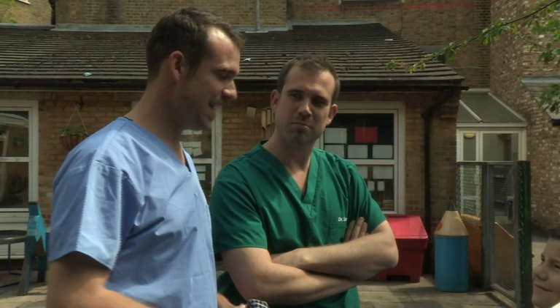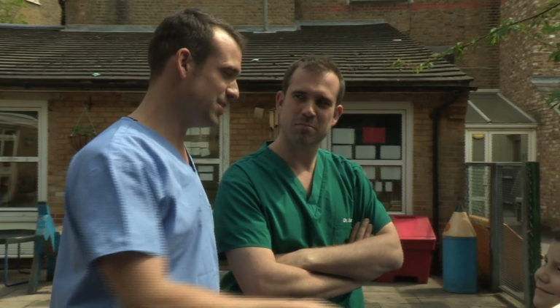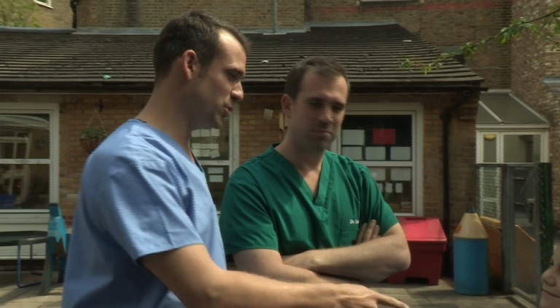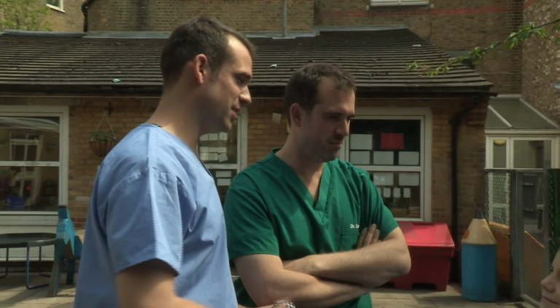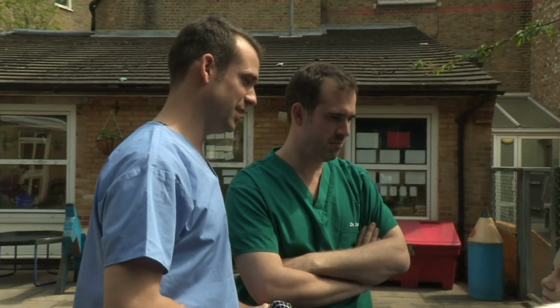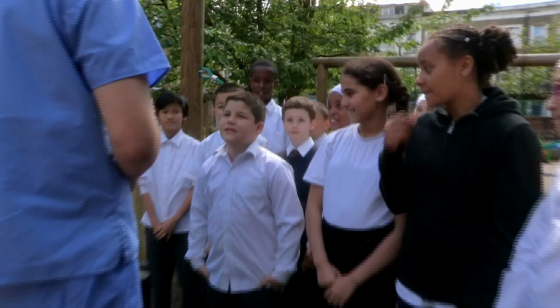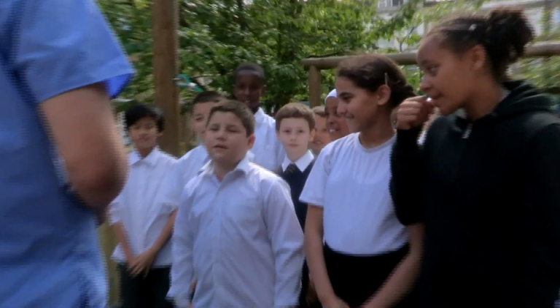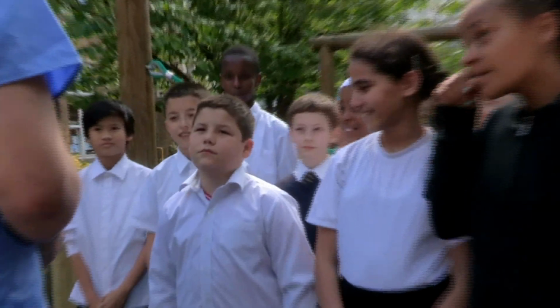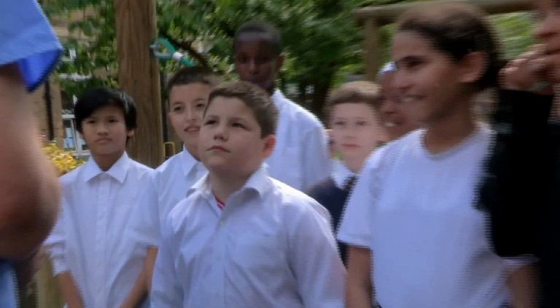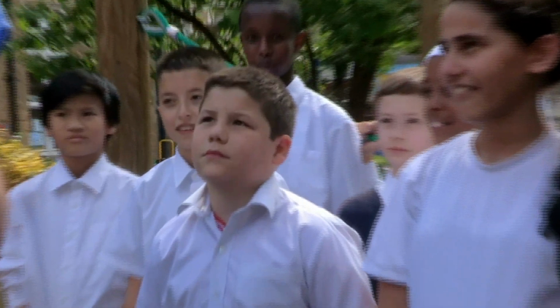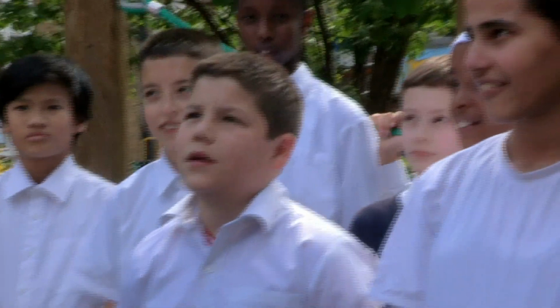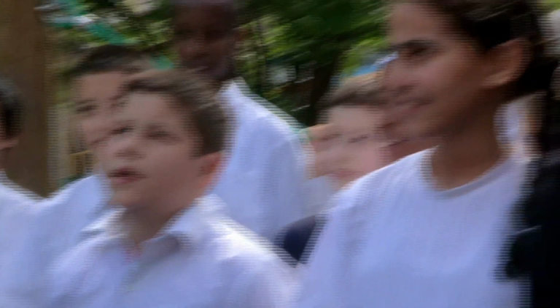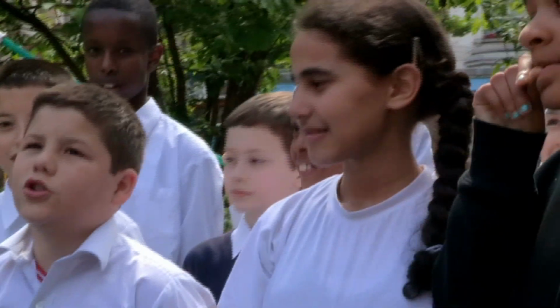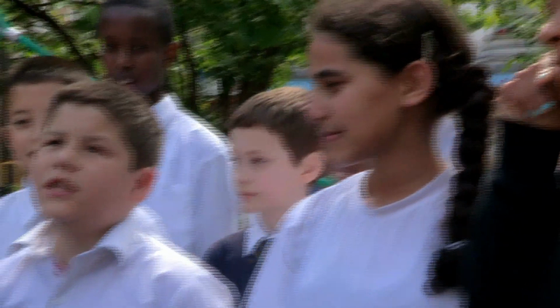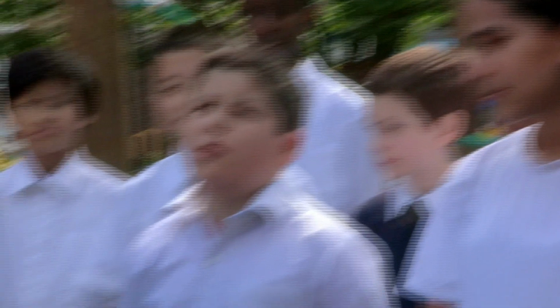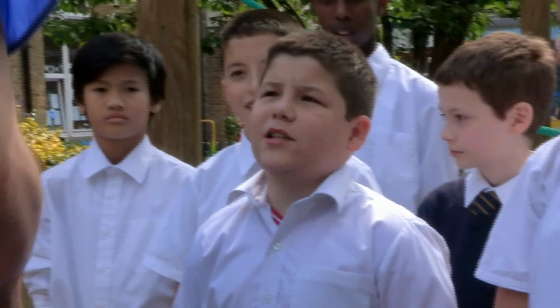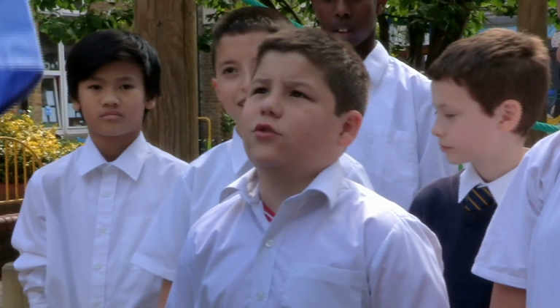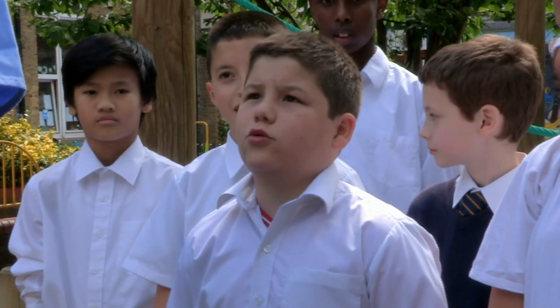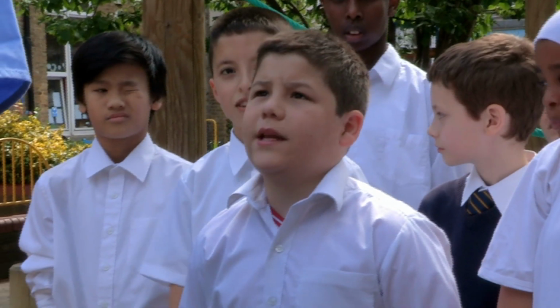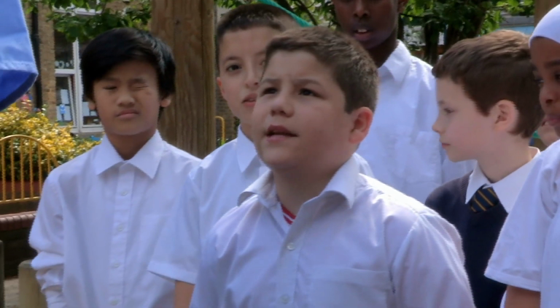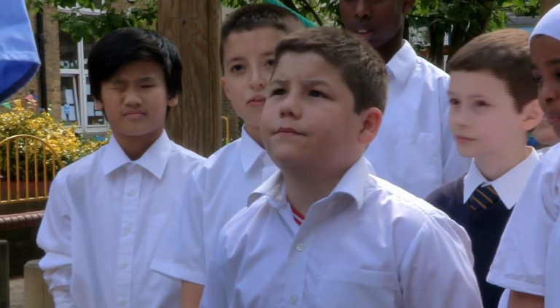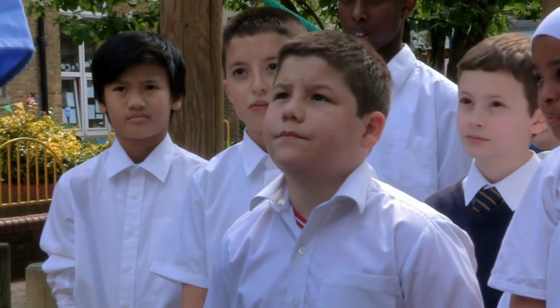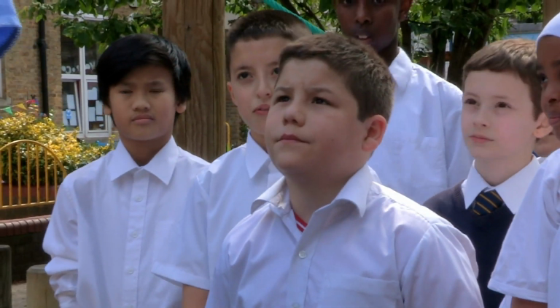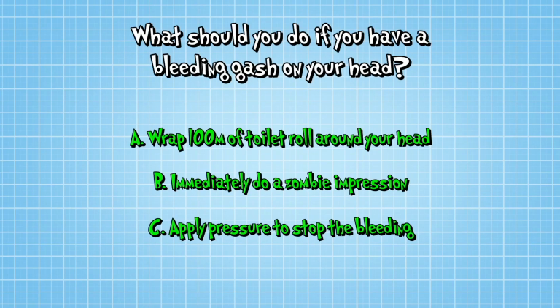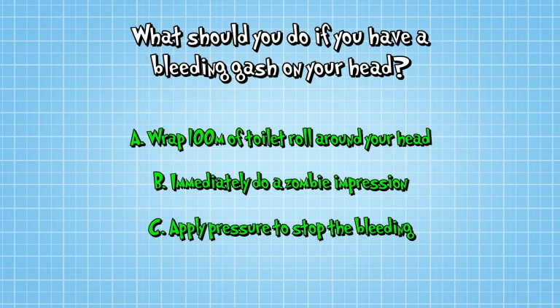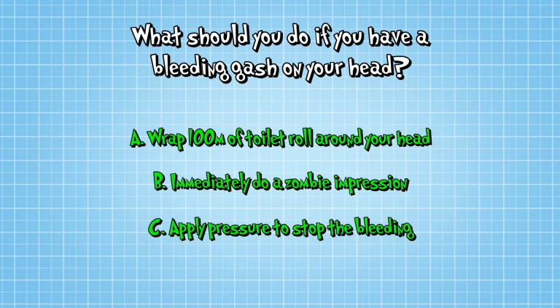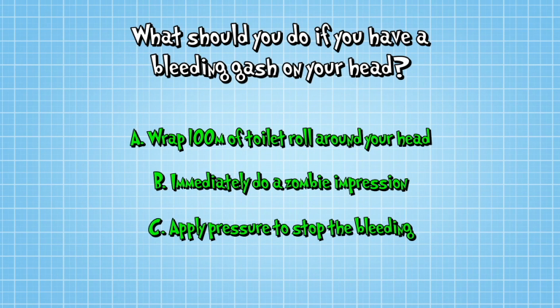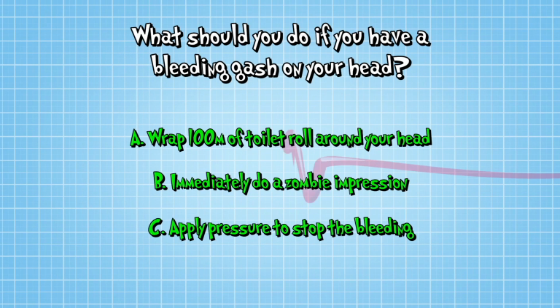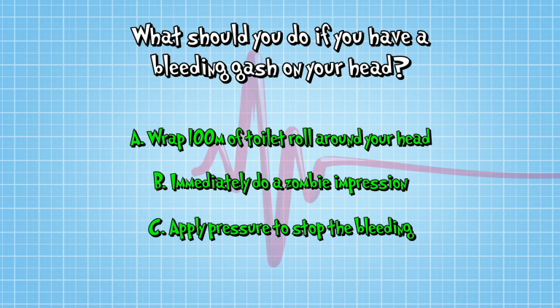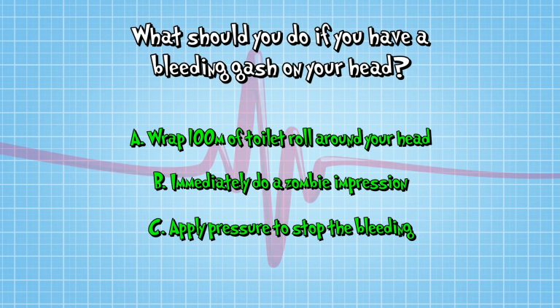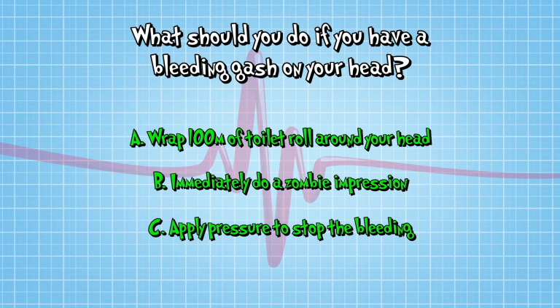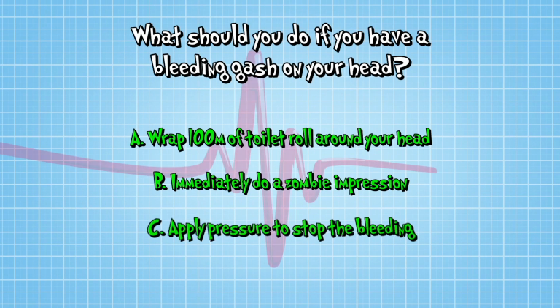Issa, what's the answer? C. Why? Because you need to put pressure so it stops bleeding. Yes, Issa is absolutely right.